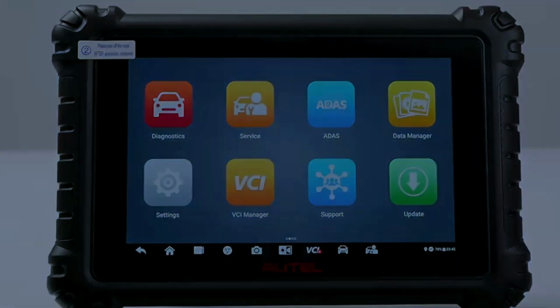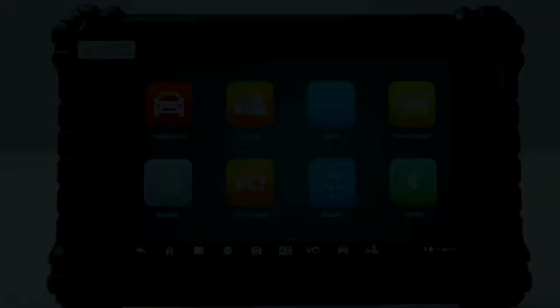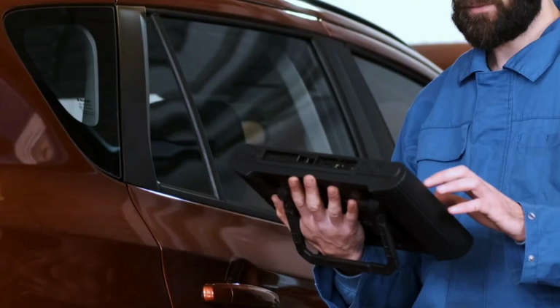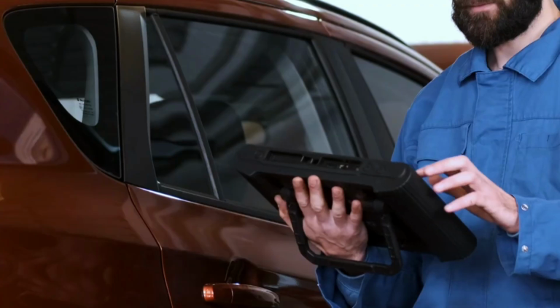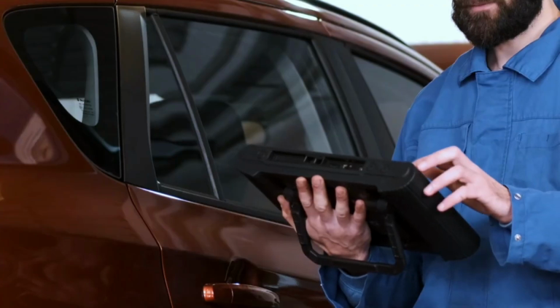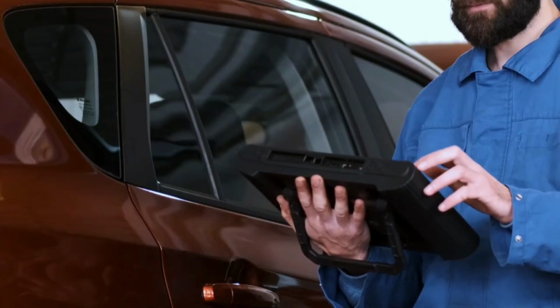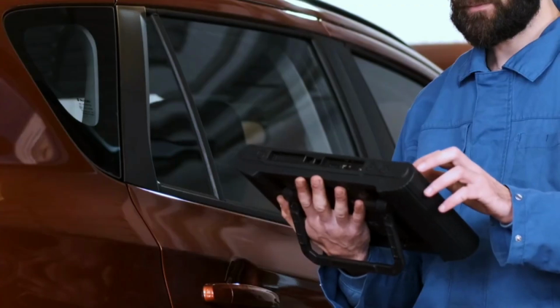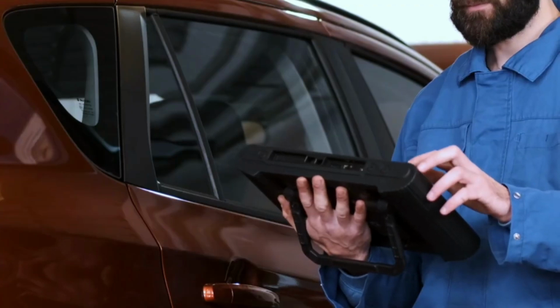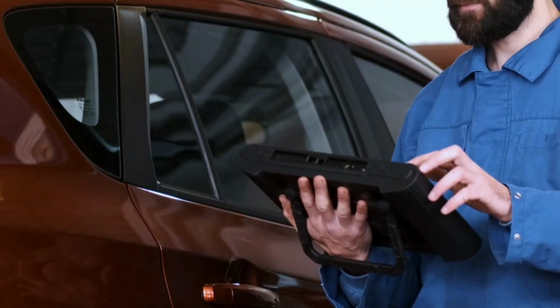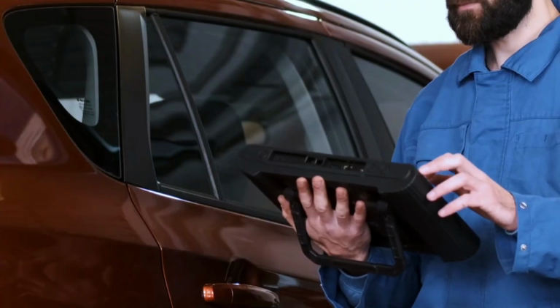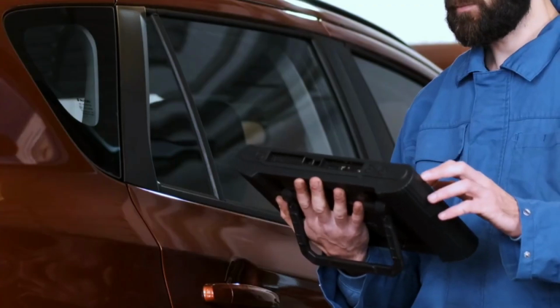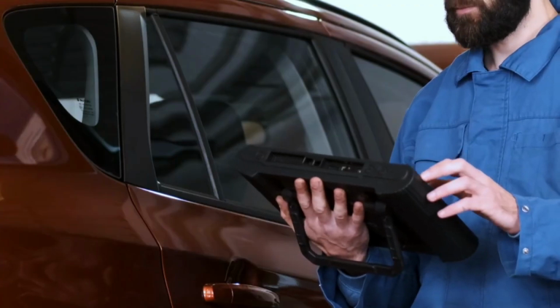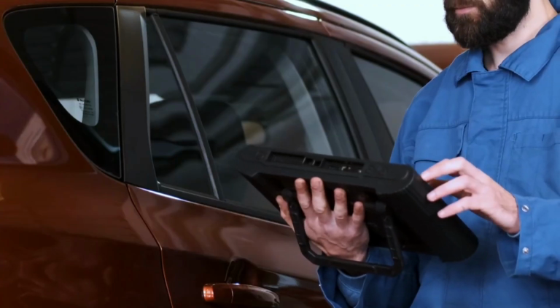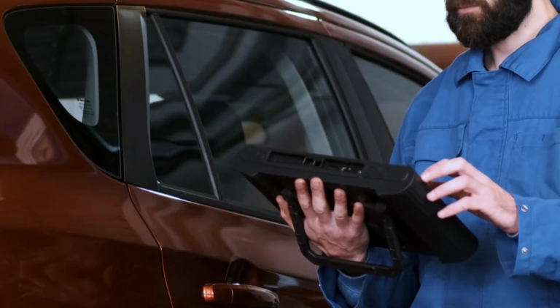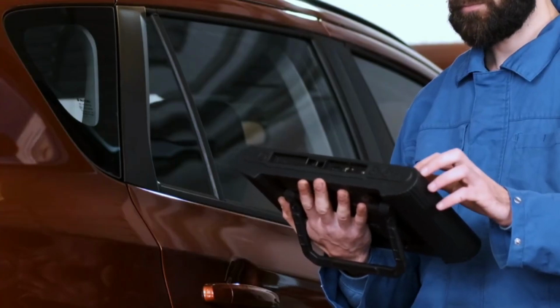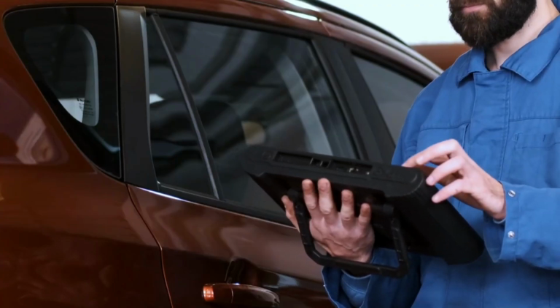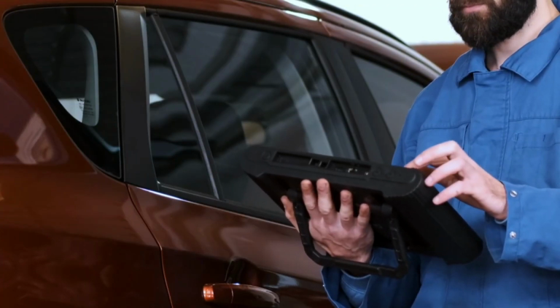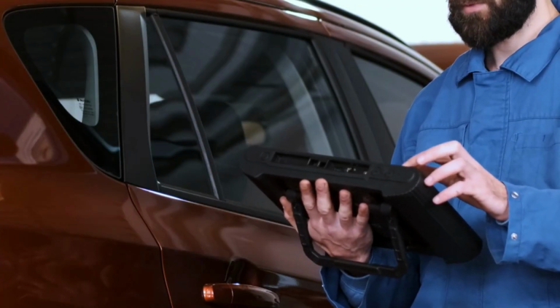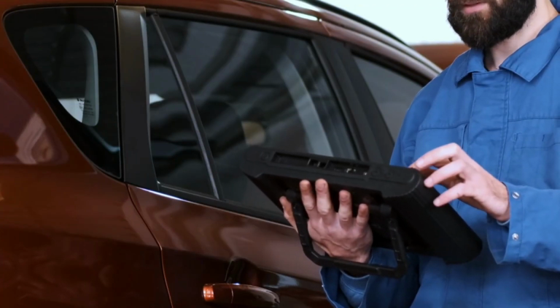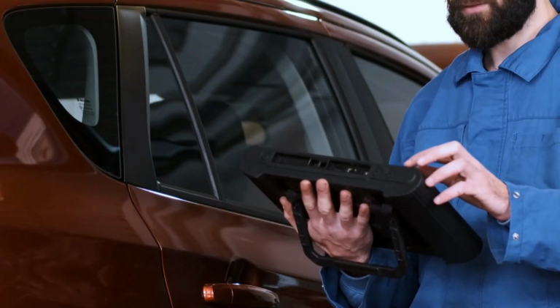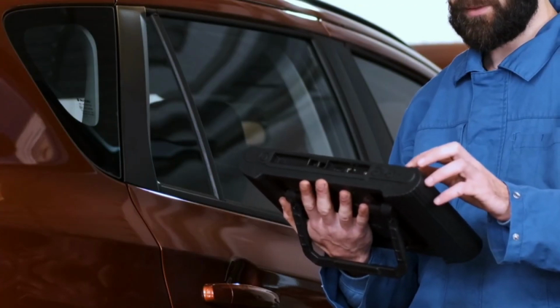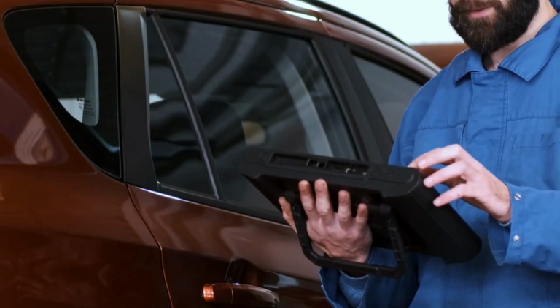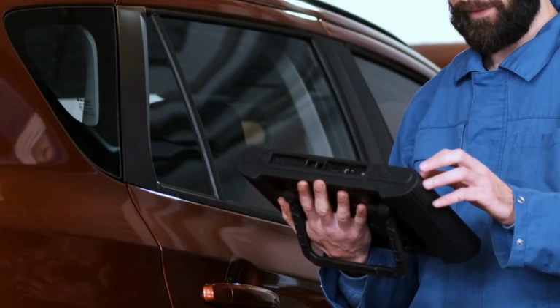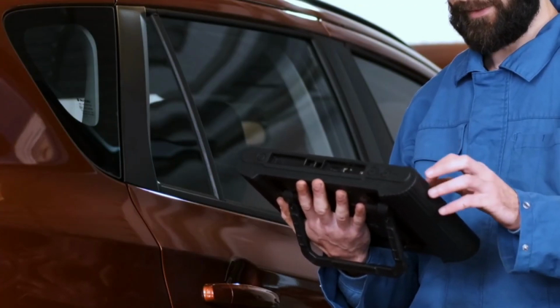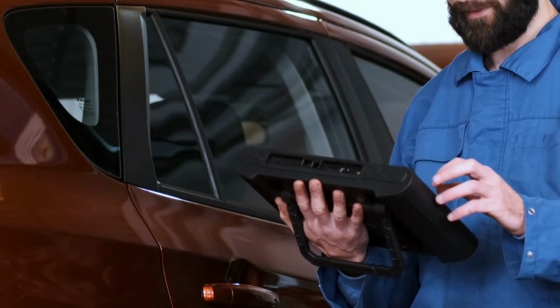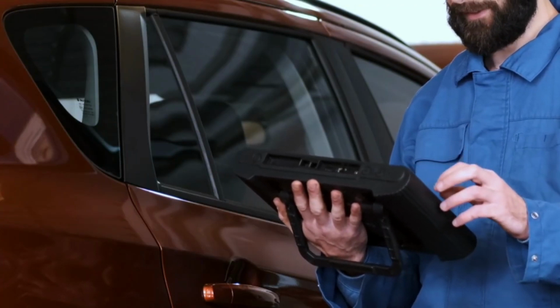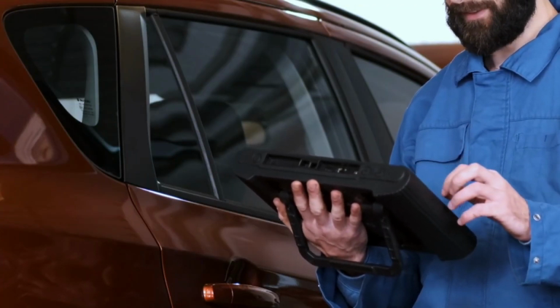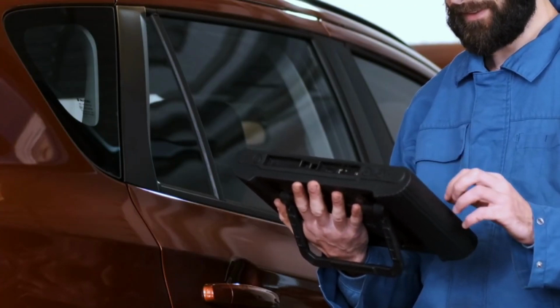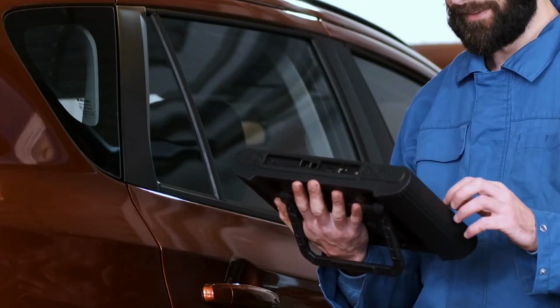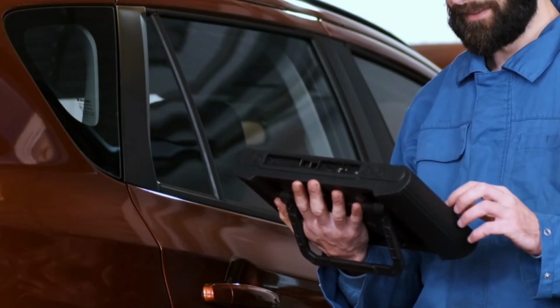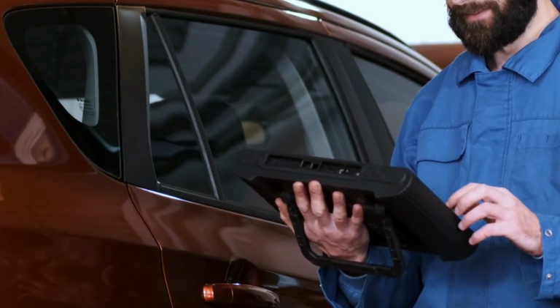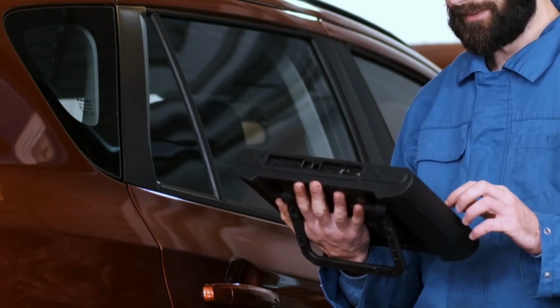Thanks for joining us for this in-depth review. If you're ready to elevate your diagnostic game, consider the Autel MaxiSYS Miz906 Pro.